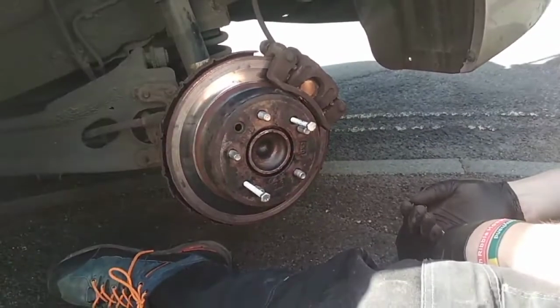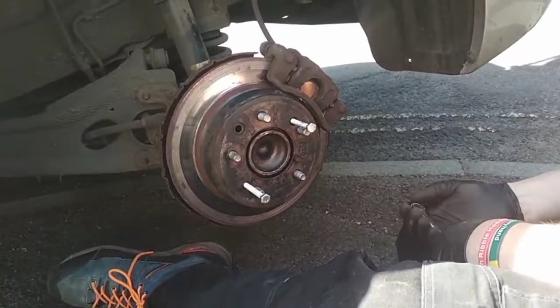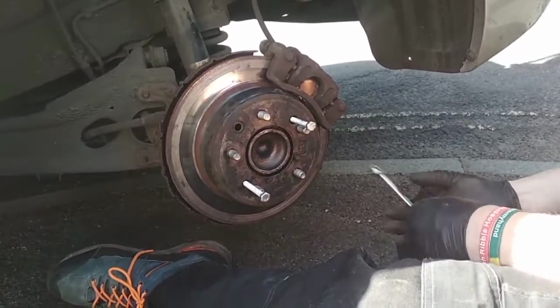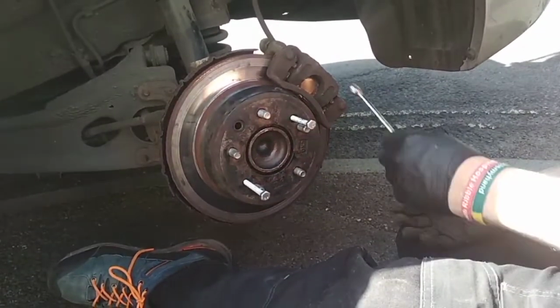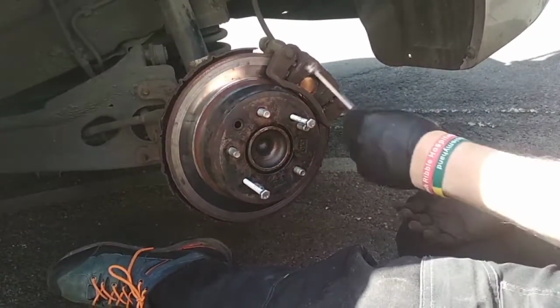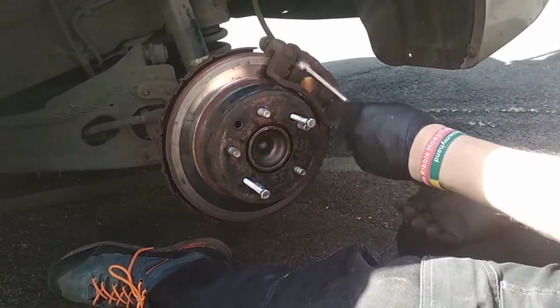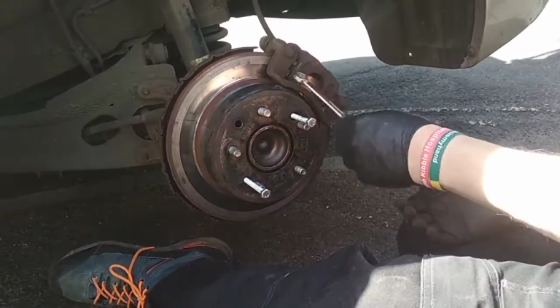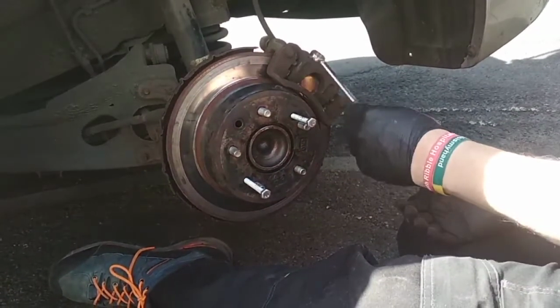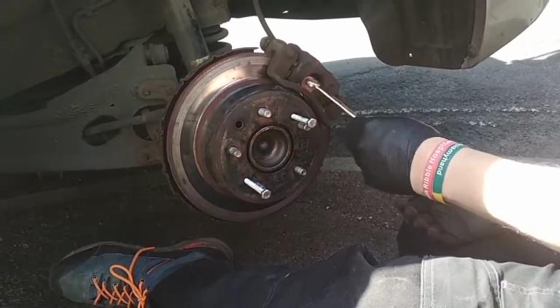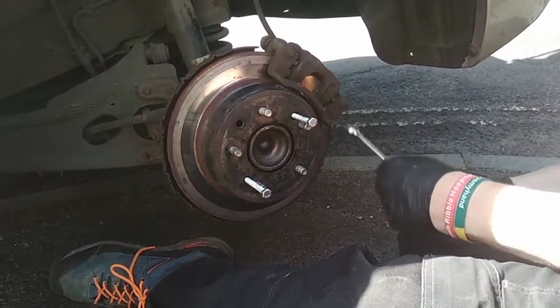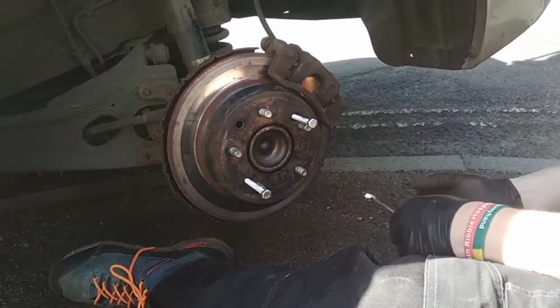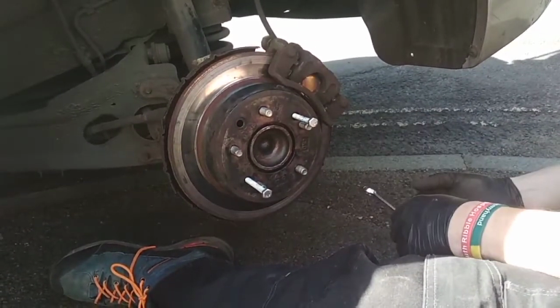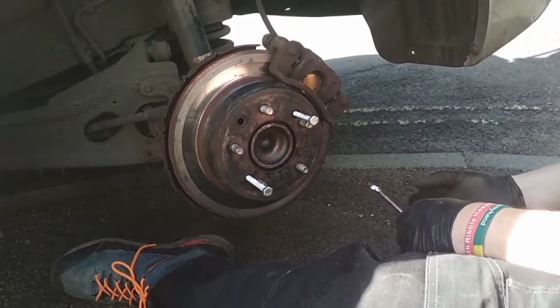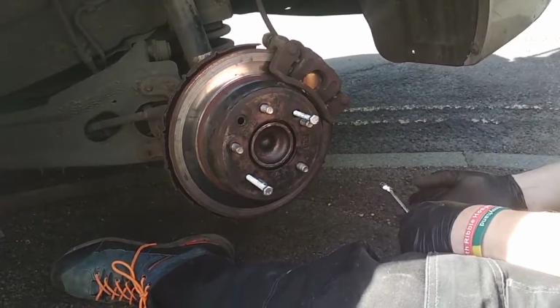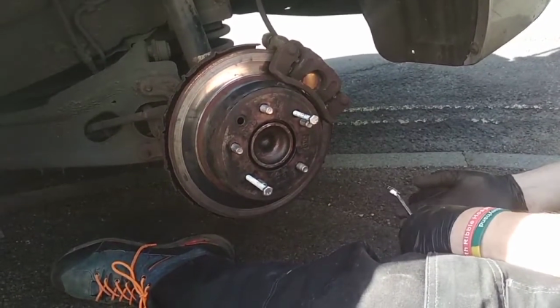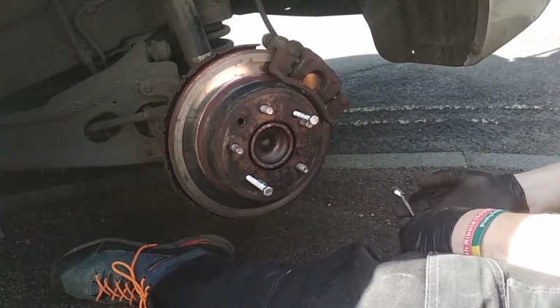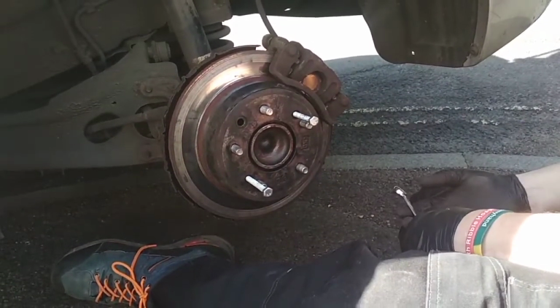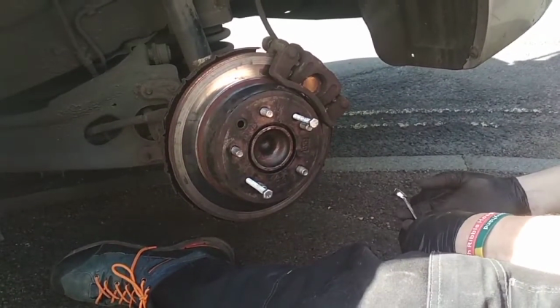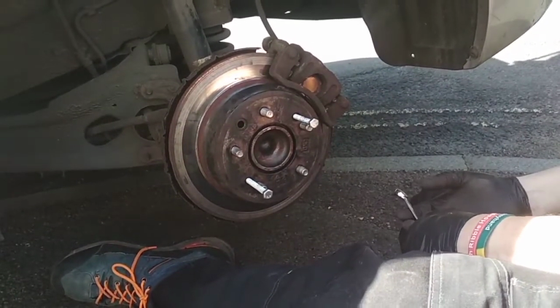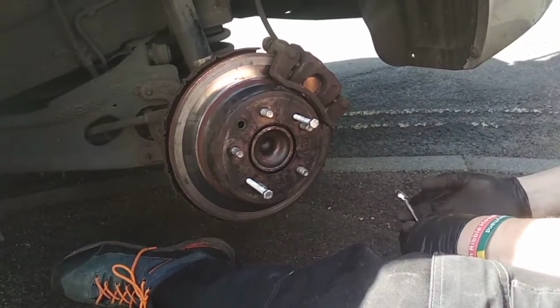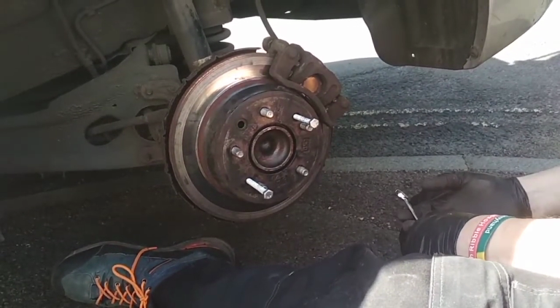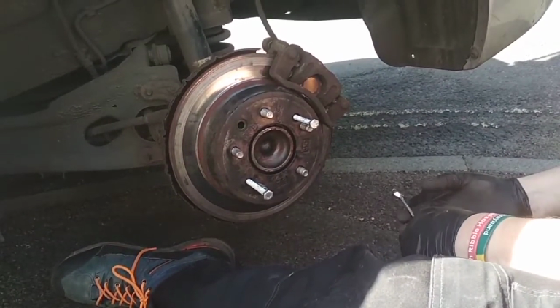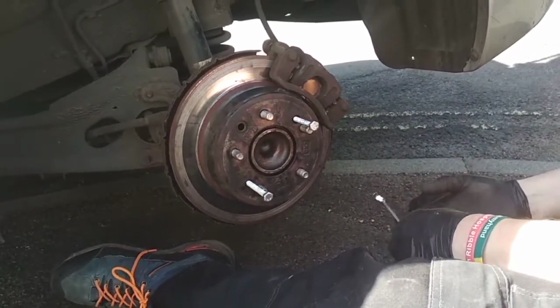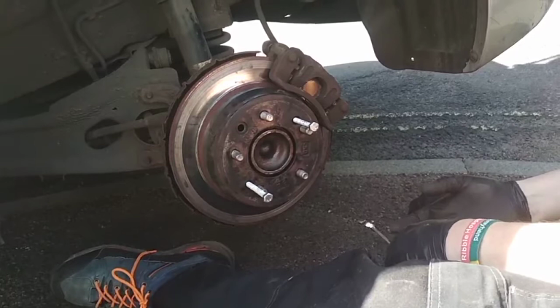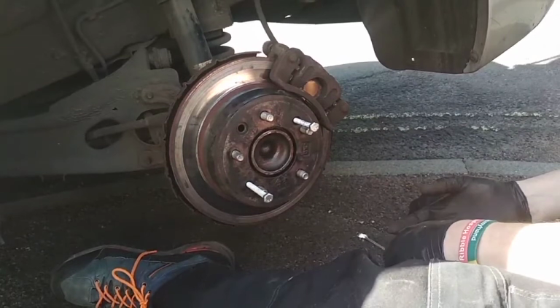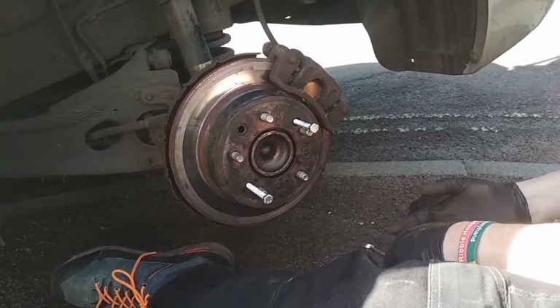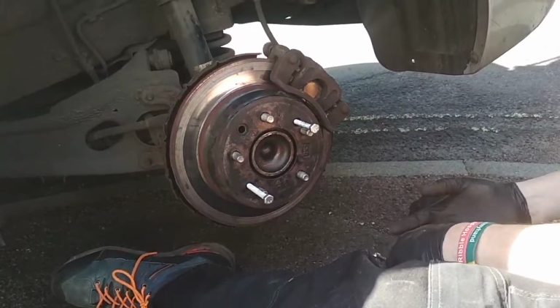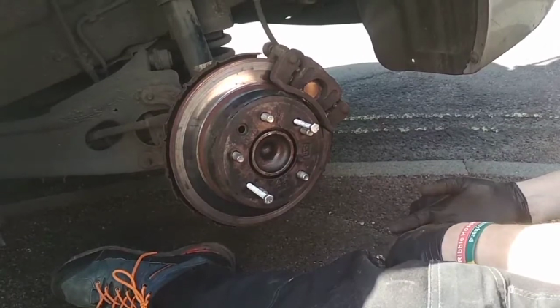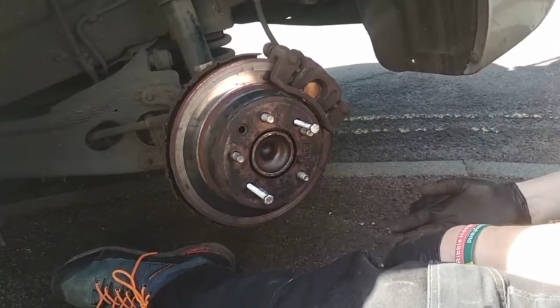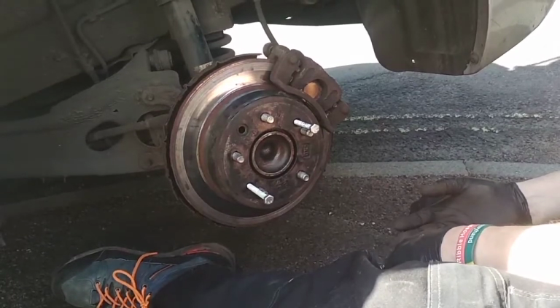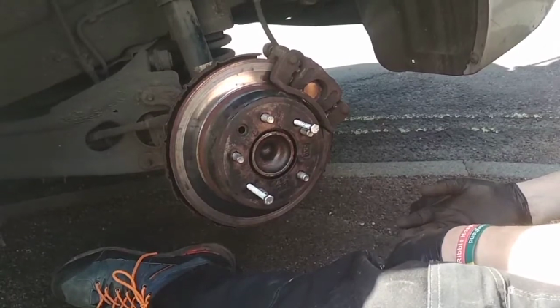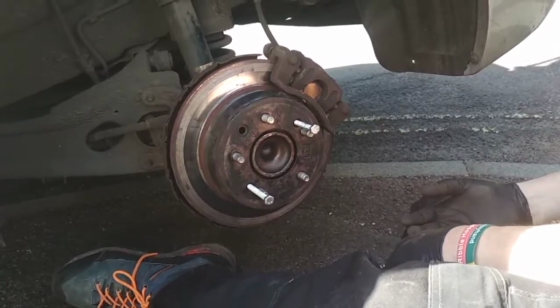What year is this car and what model is it? It is a 2010 Hyundai i30.